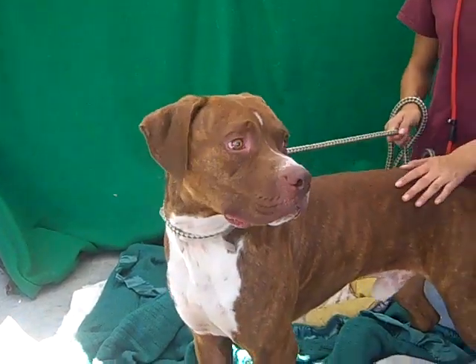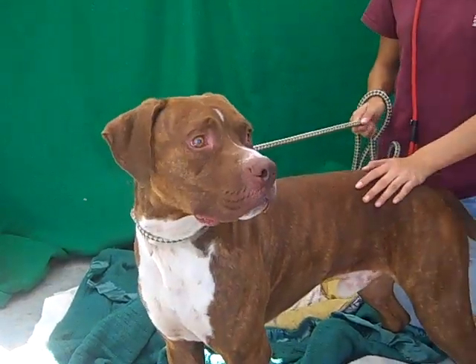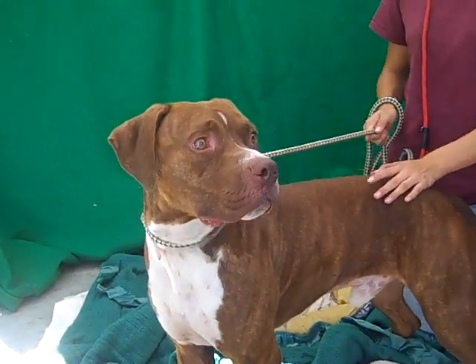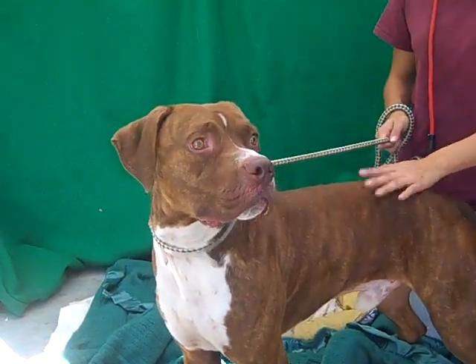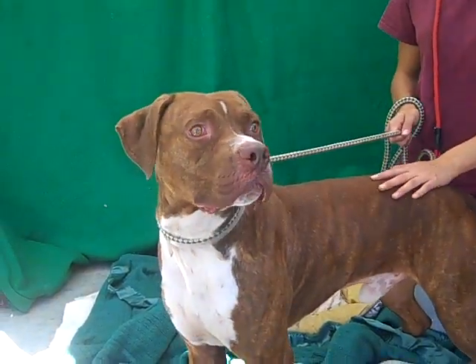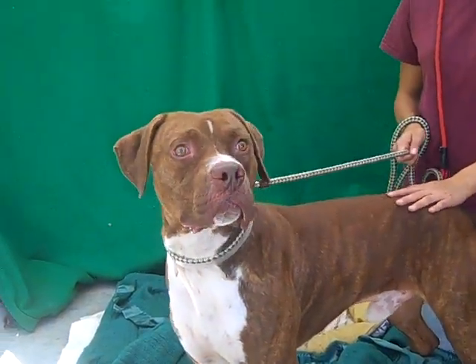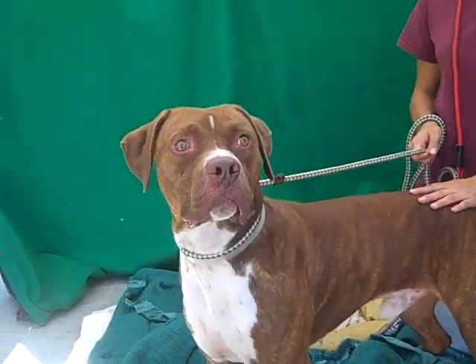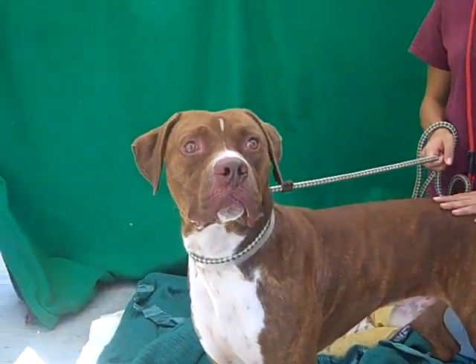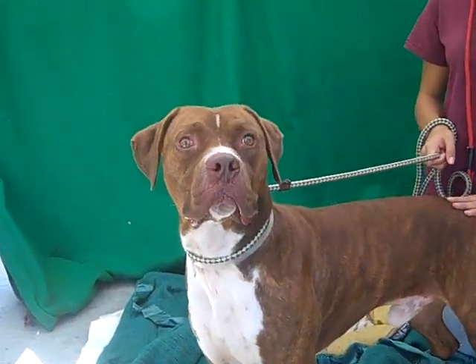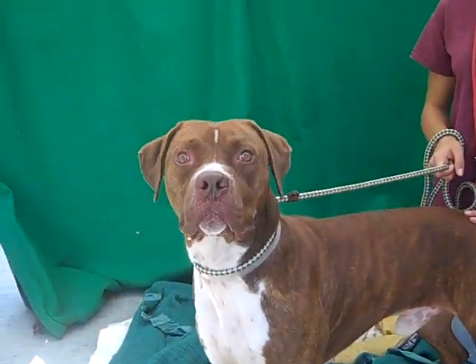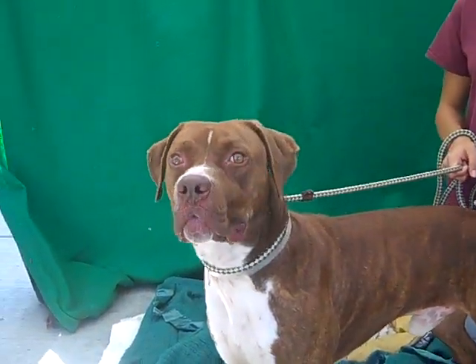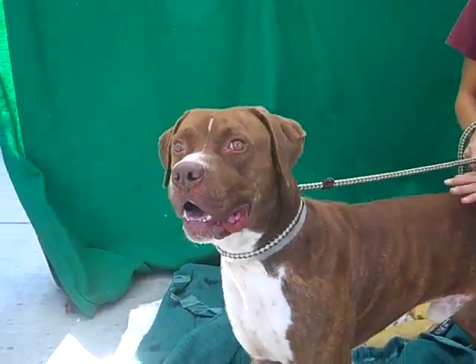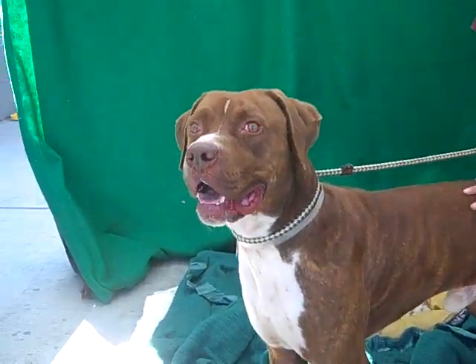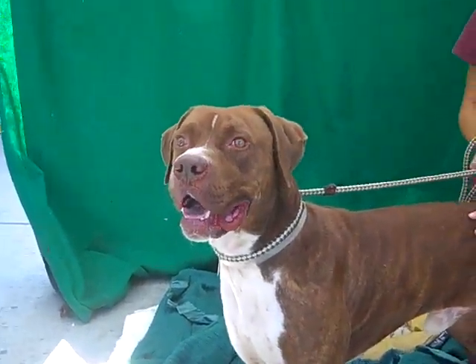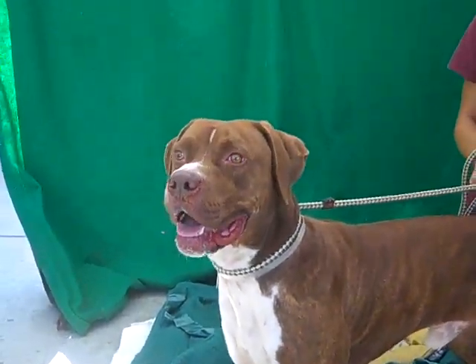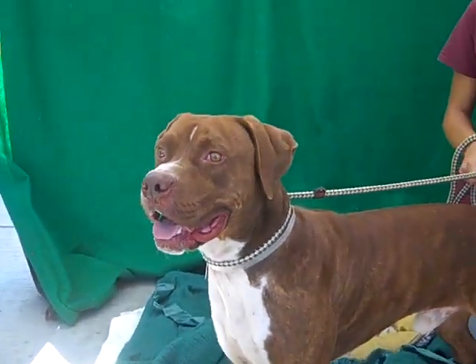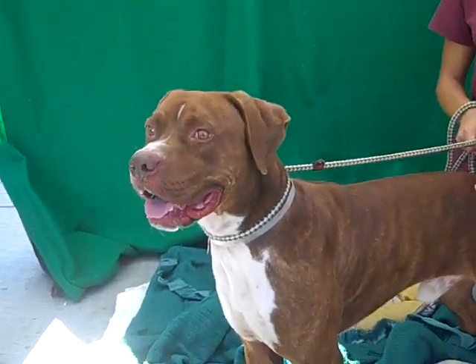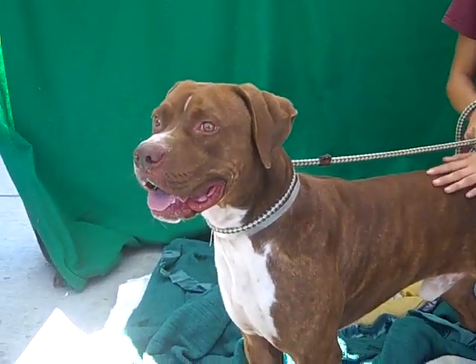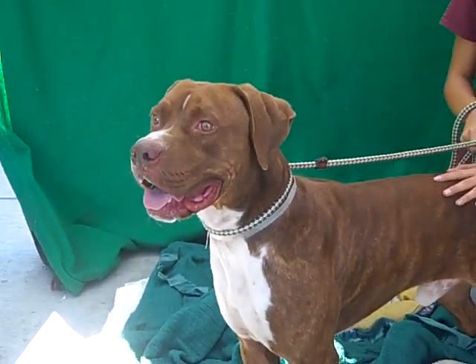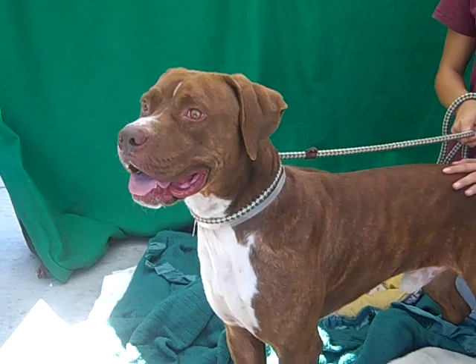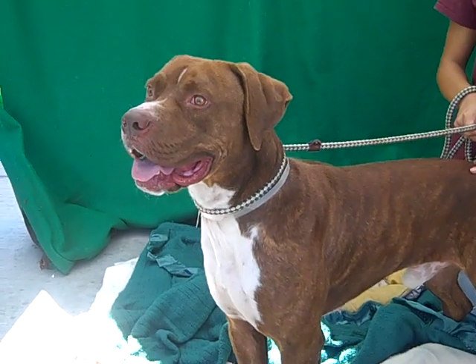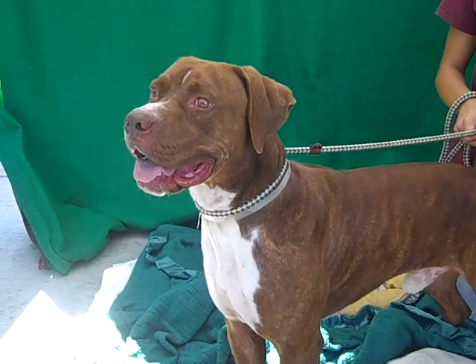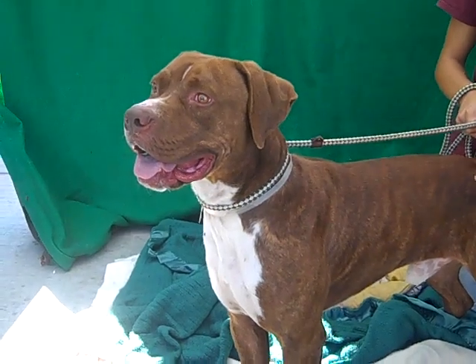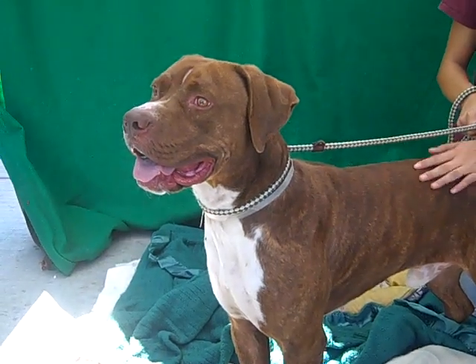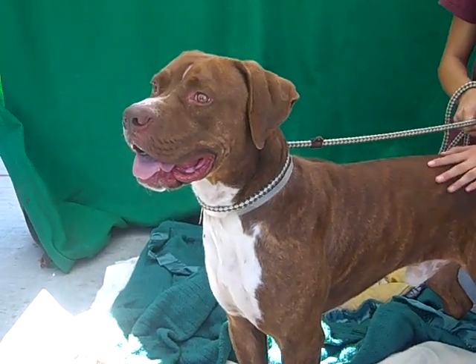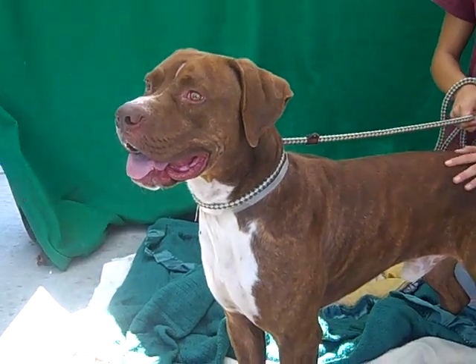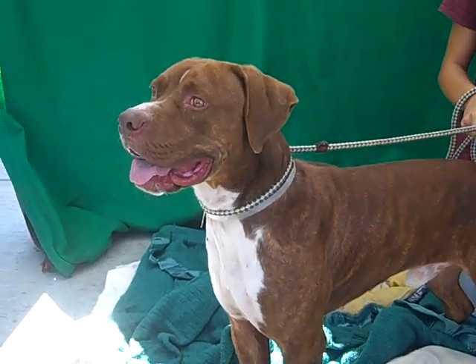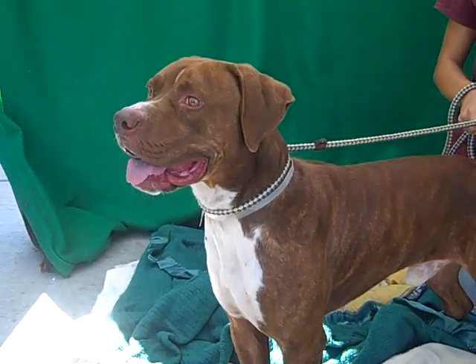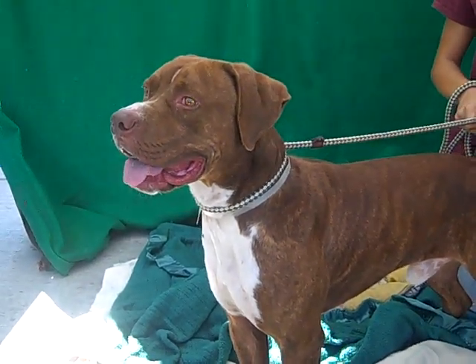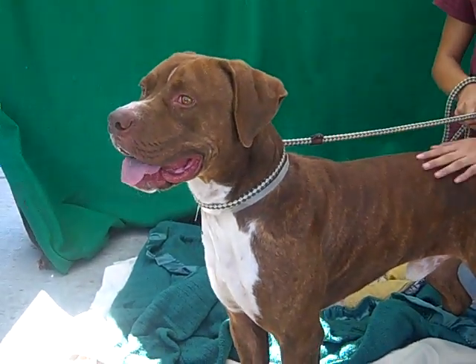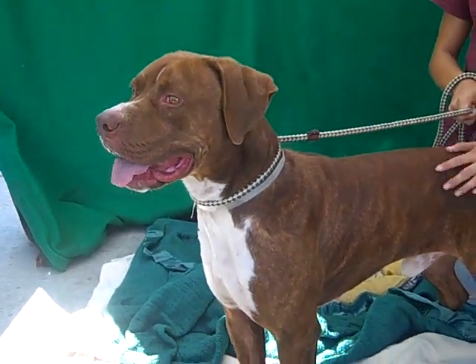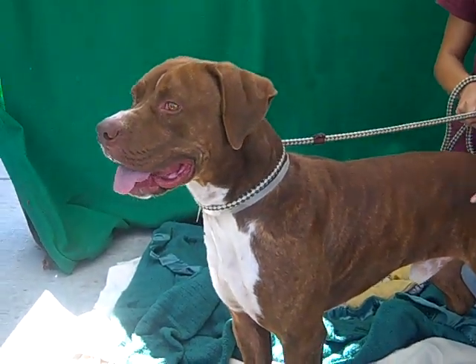I hear that too — it's annoying, huh? You're doing a good job. This is Scout at the Baldwin Park shelter.